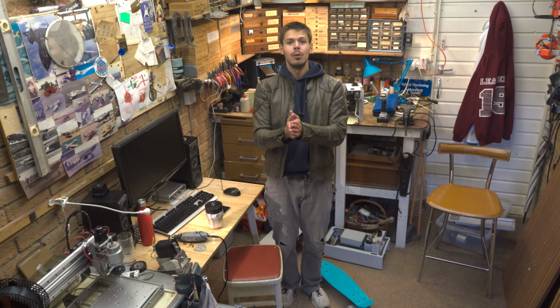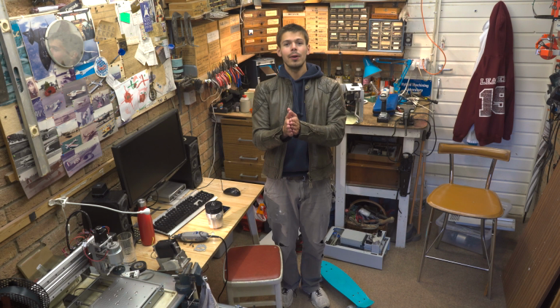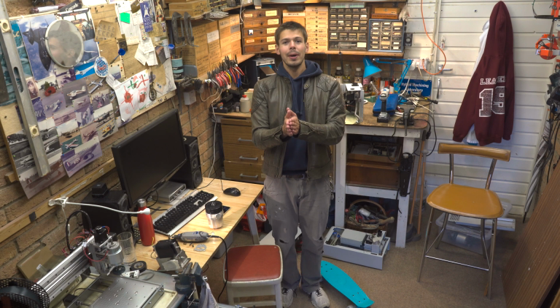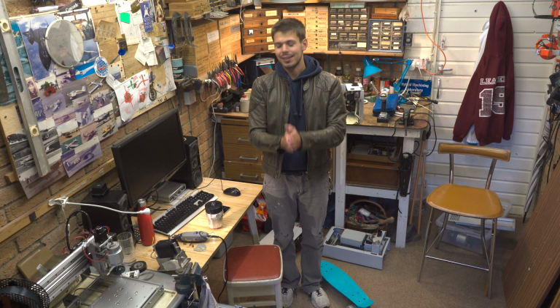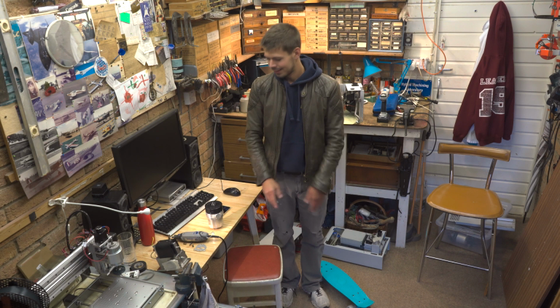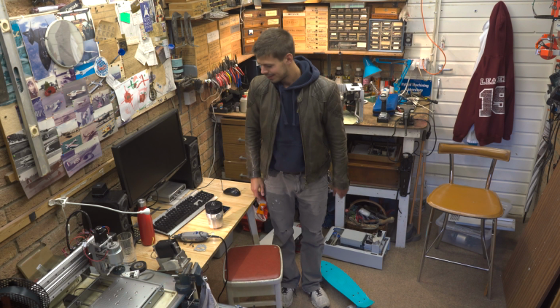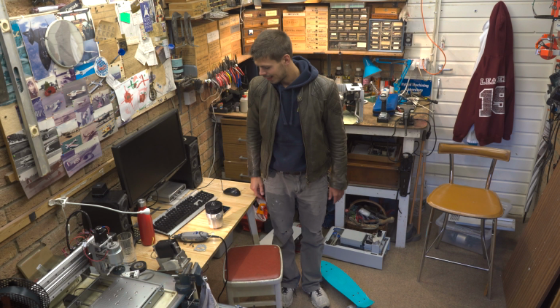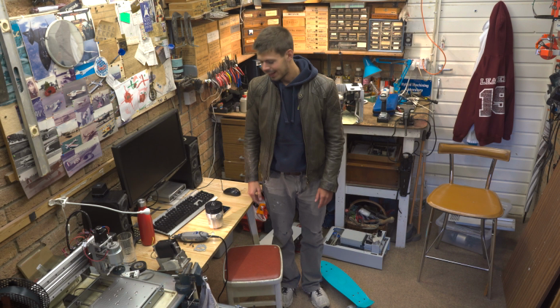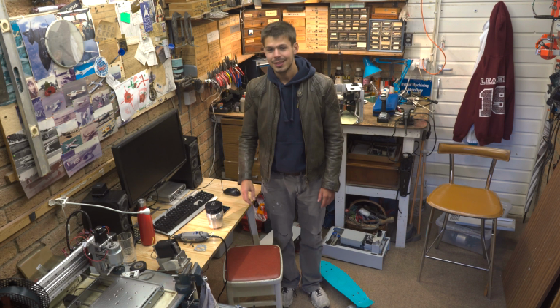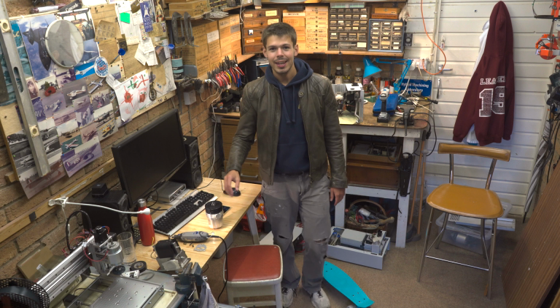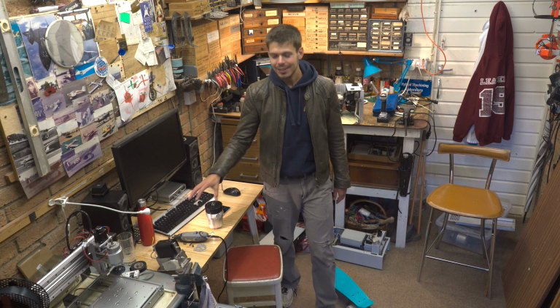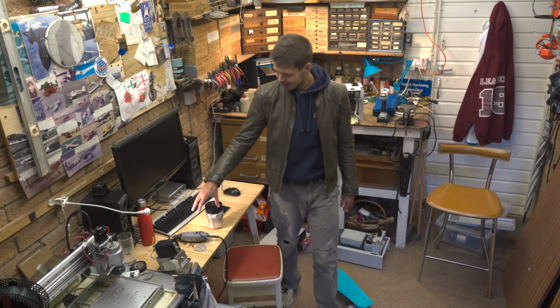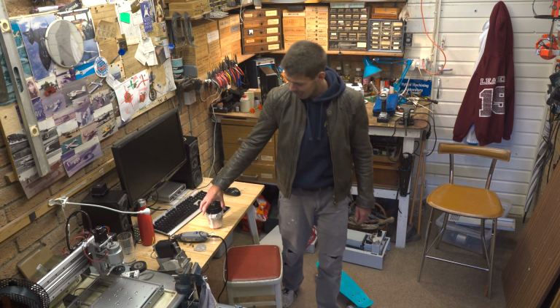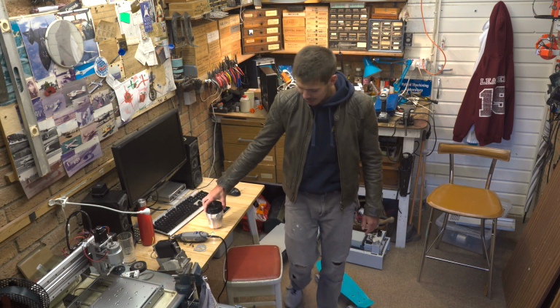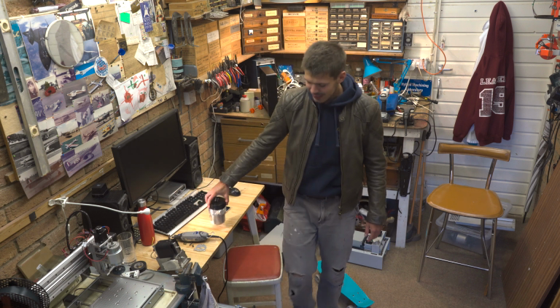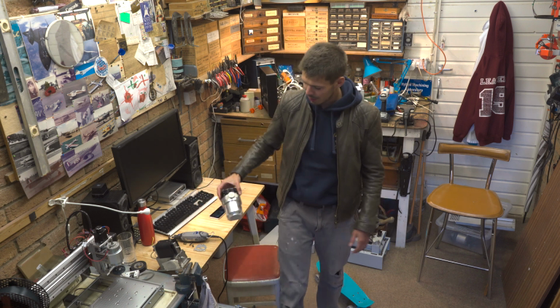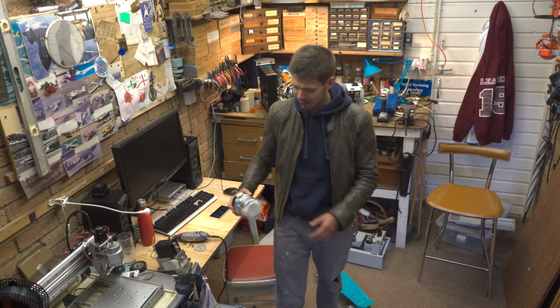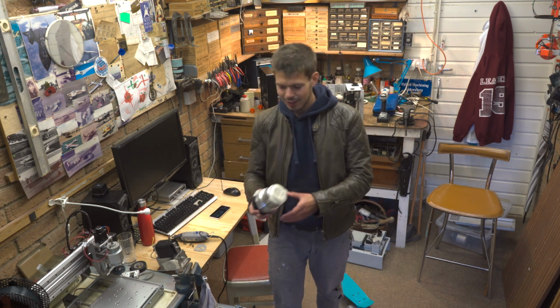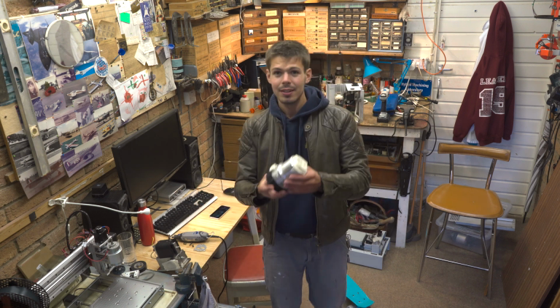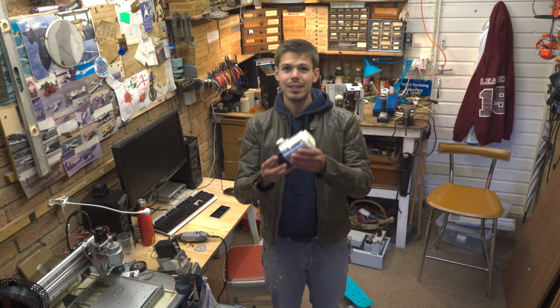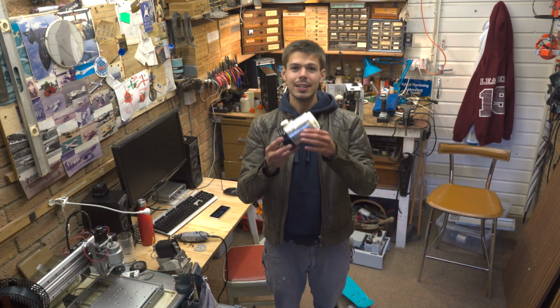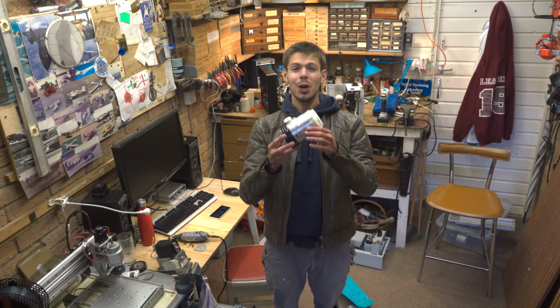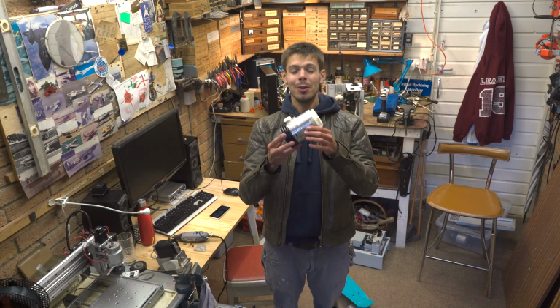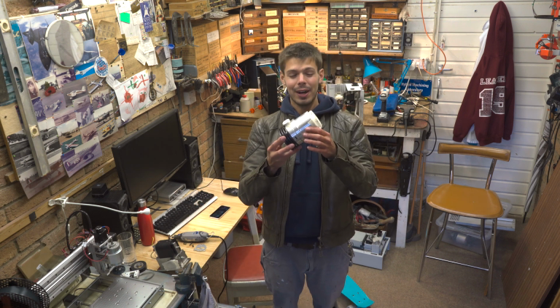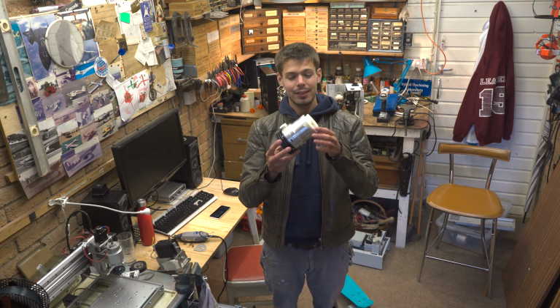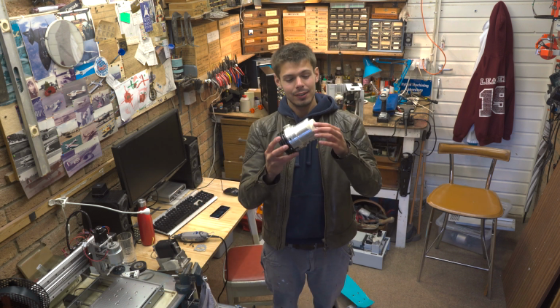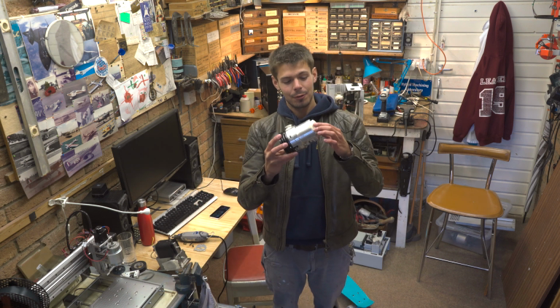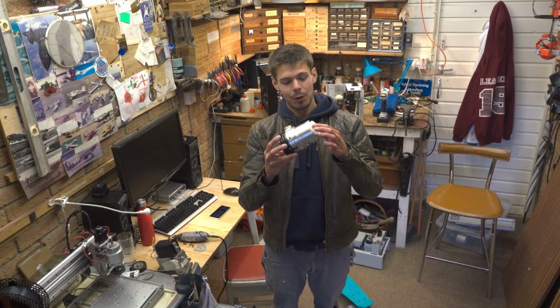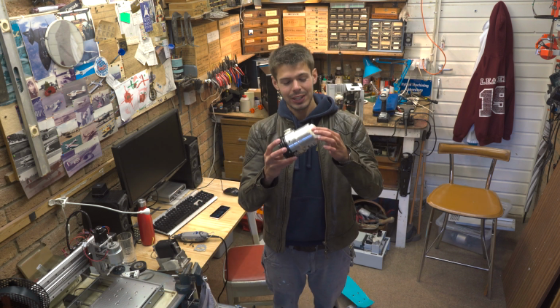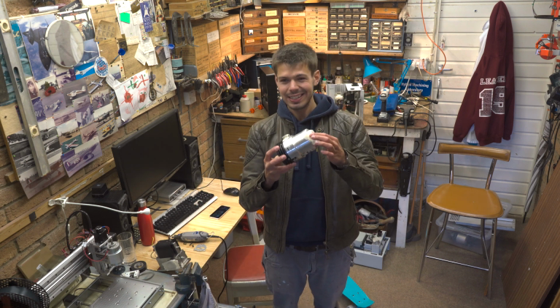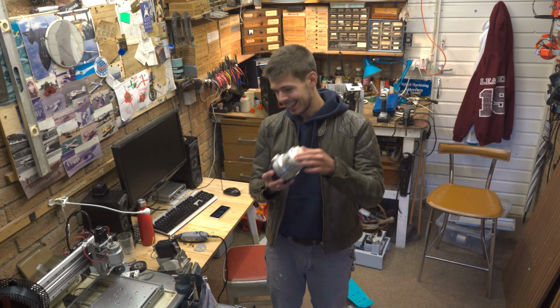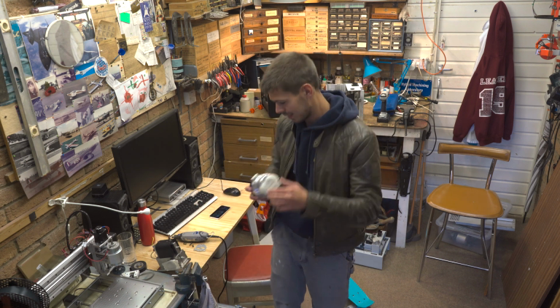Welcome back. Today I'm going to take apart the turbo vac from the leak detector.